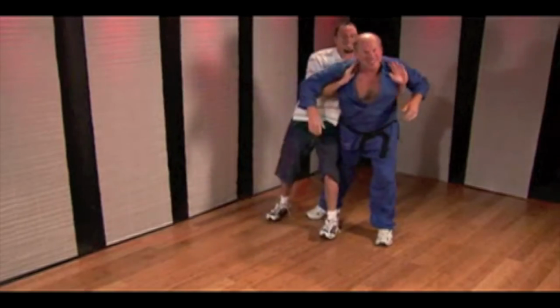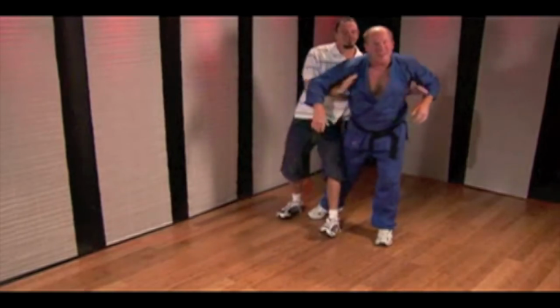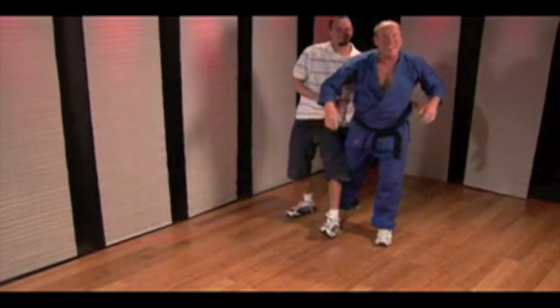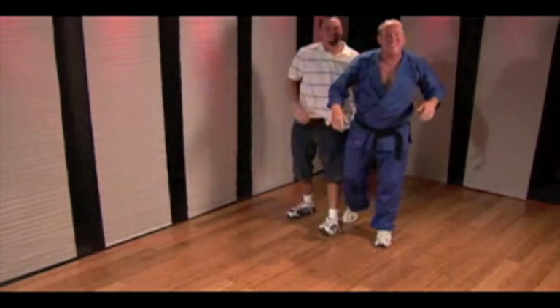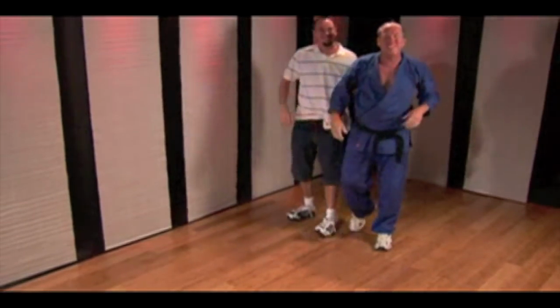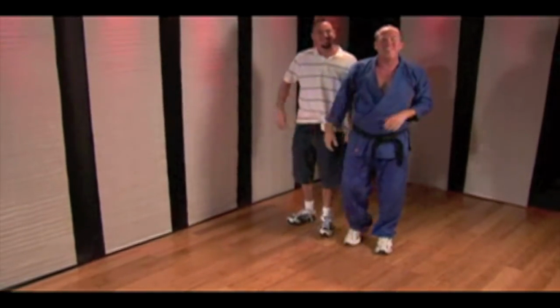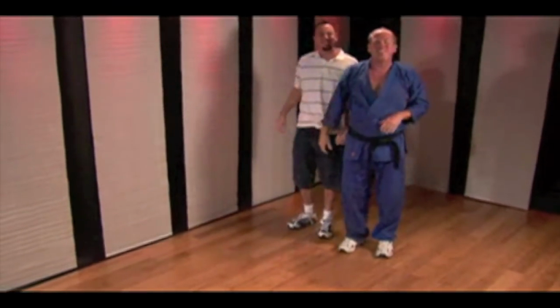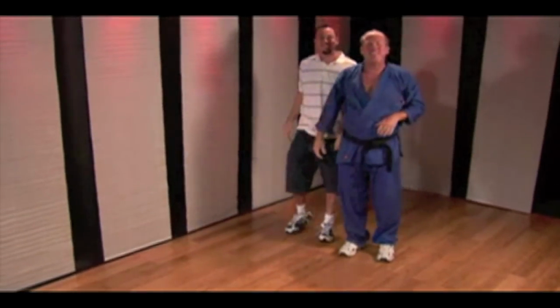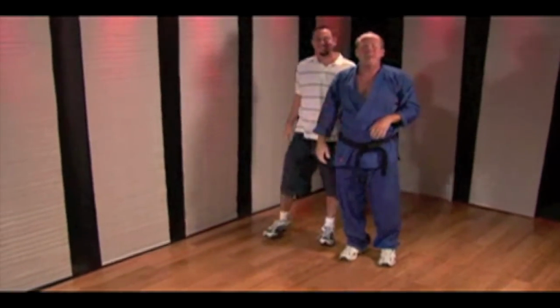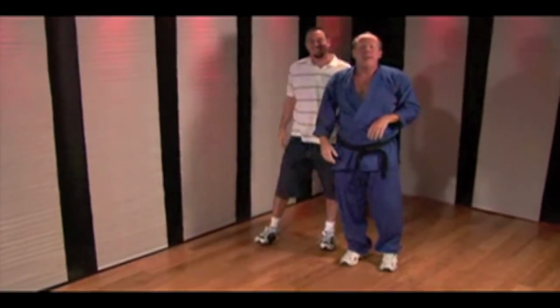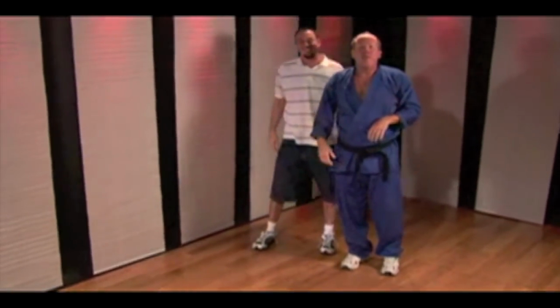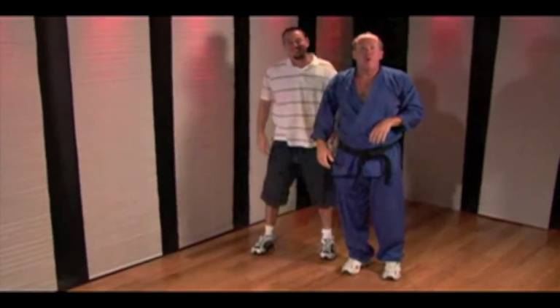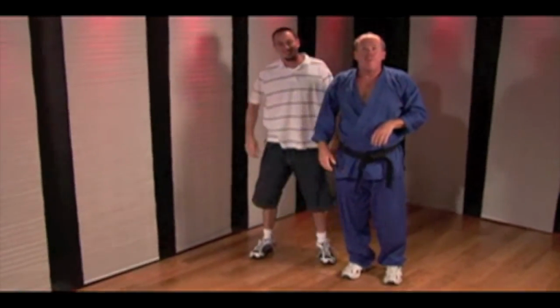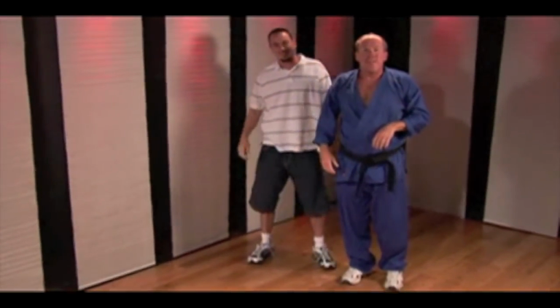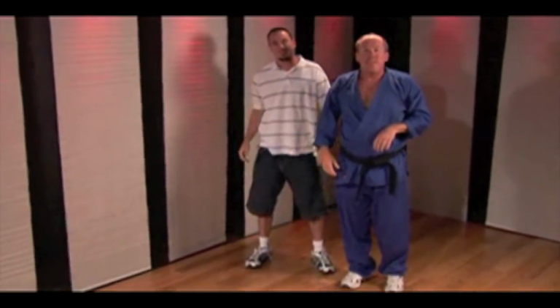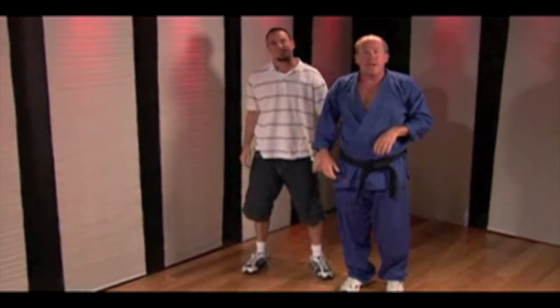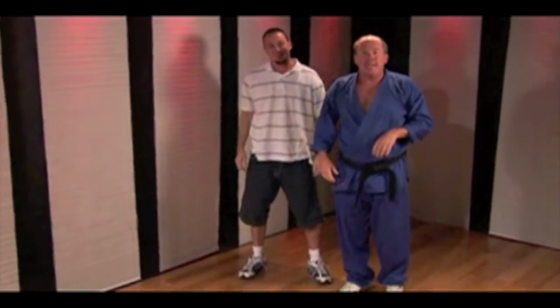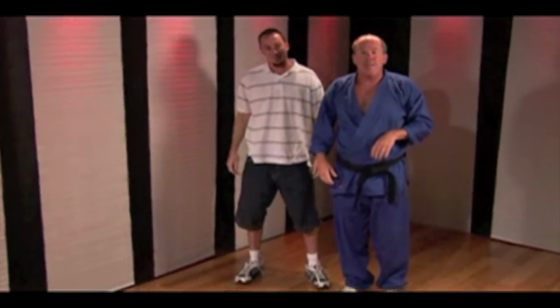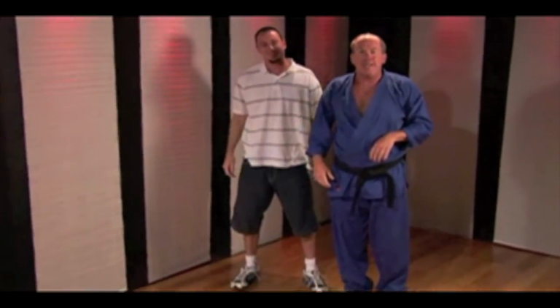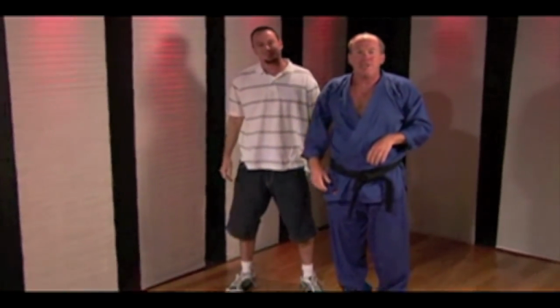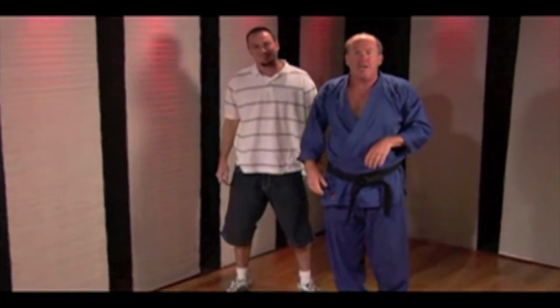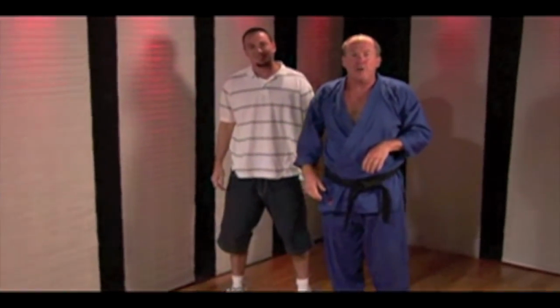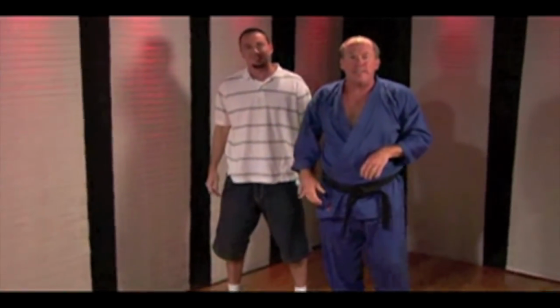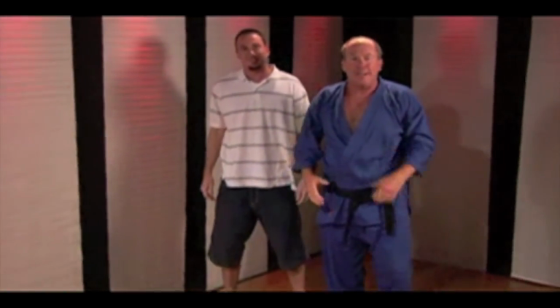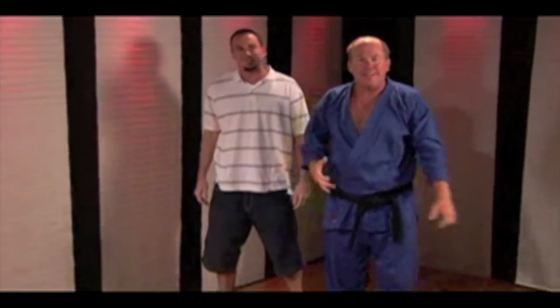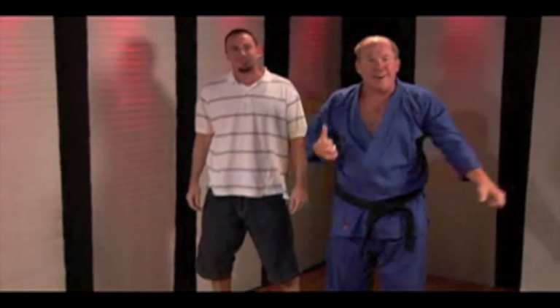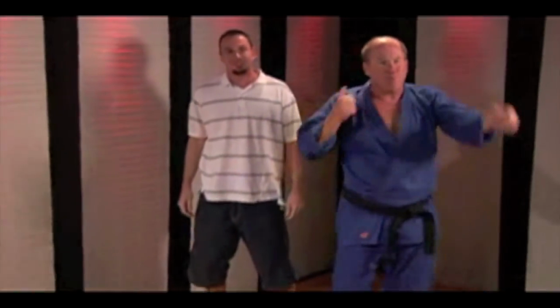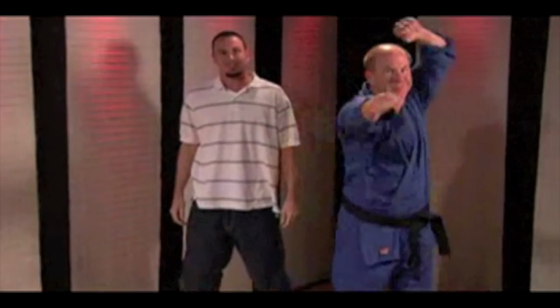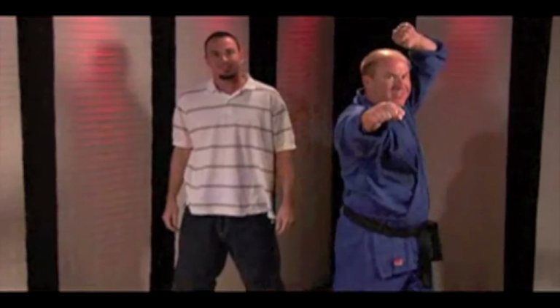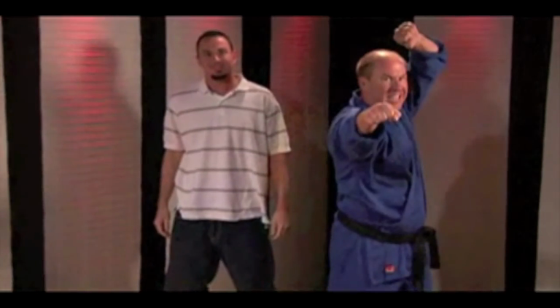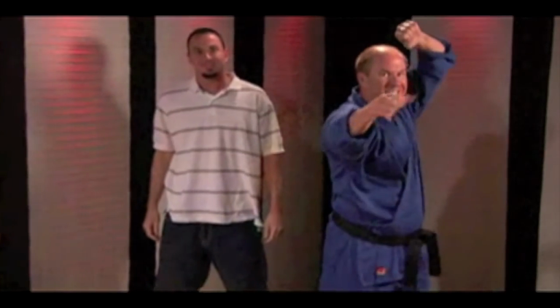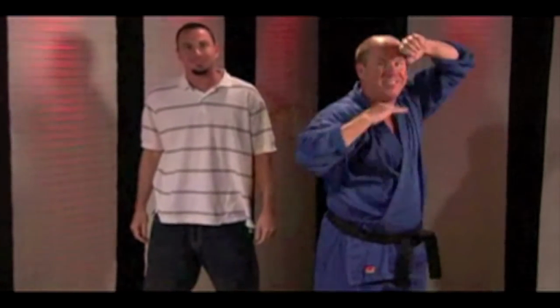My name is John Graydon. For more information, contact me at JohnGraydon.com. Thank you.